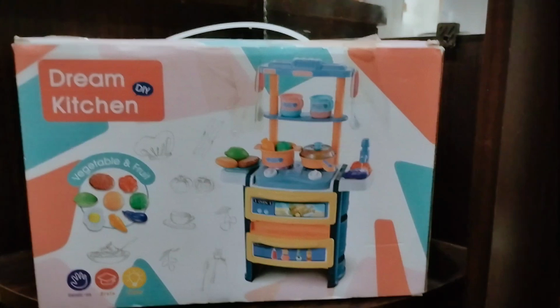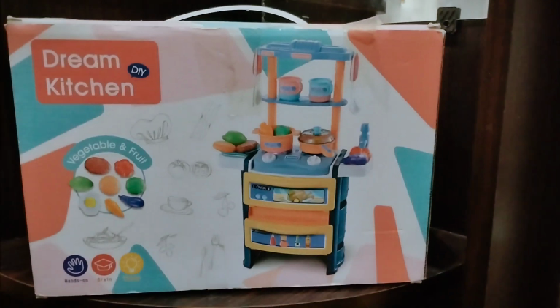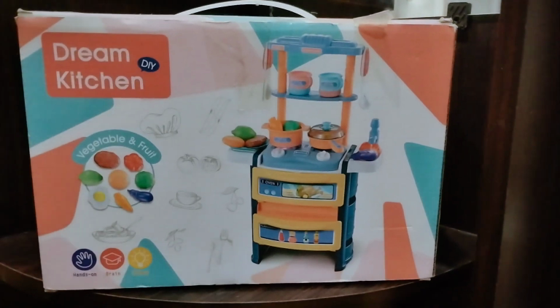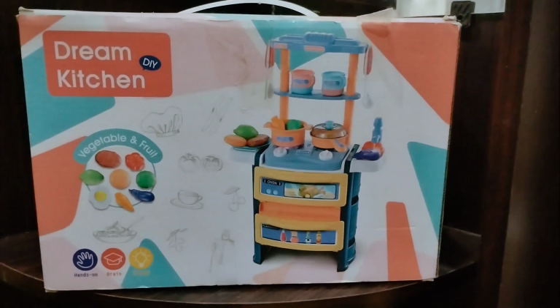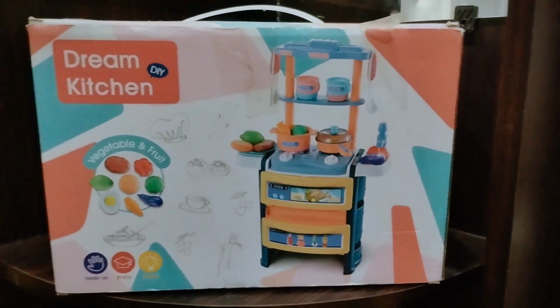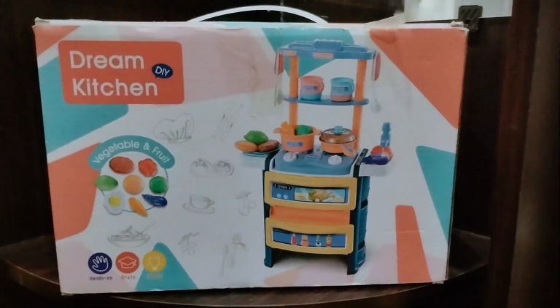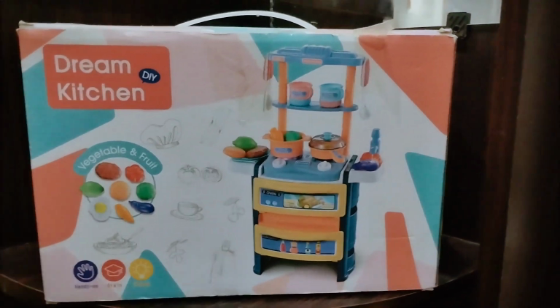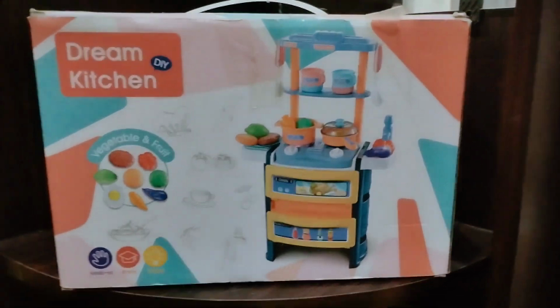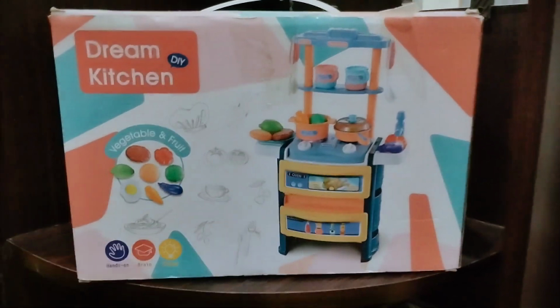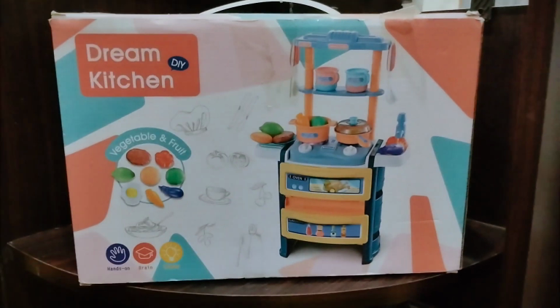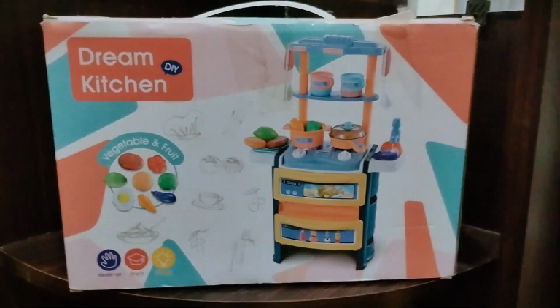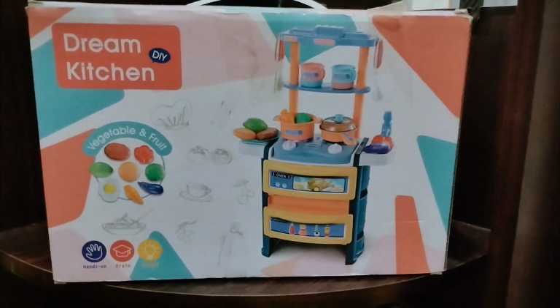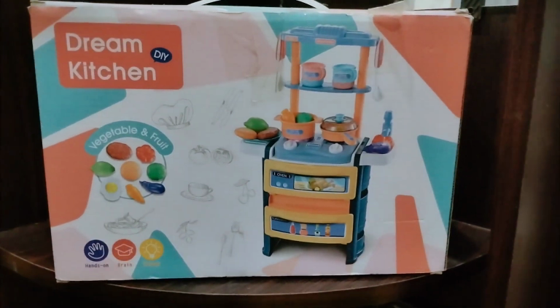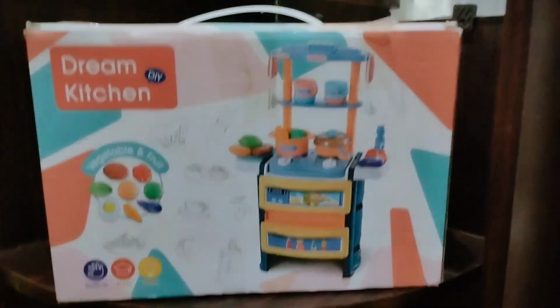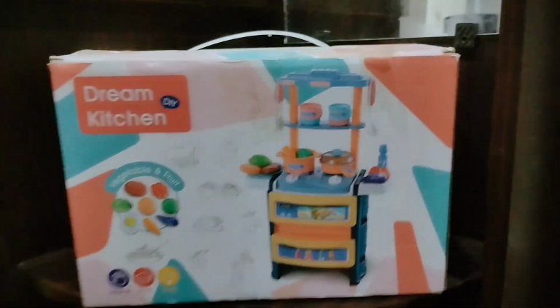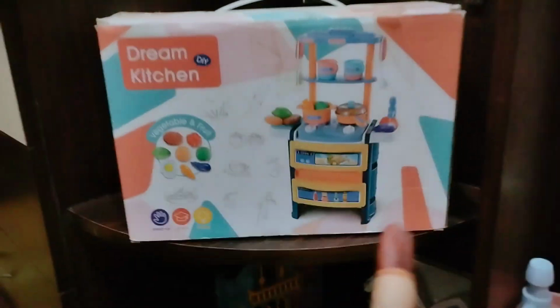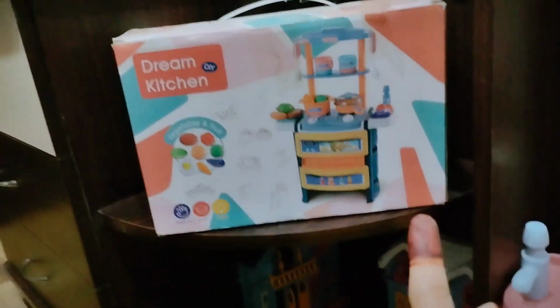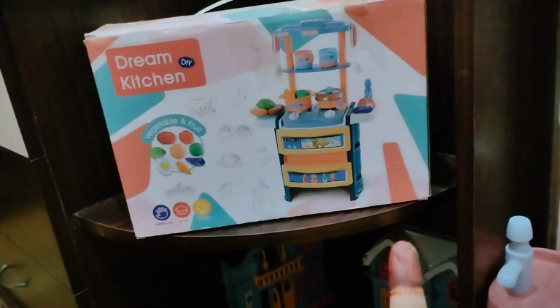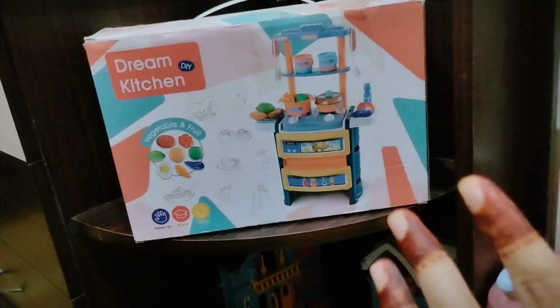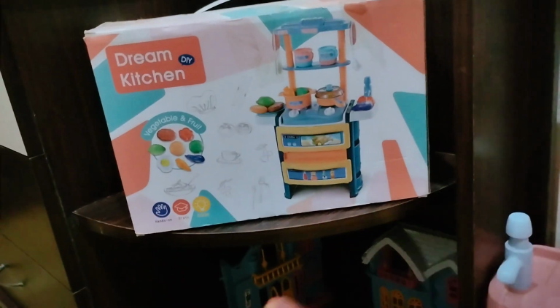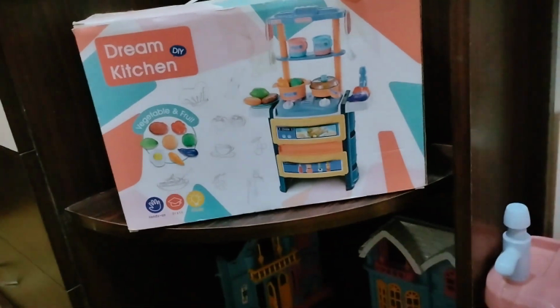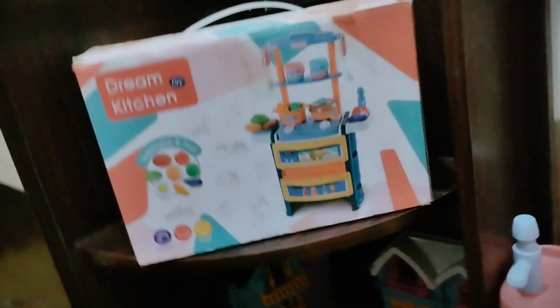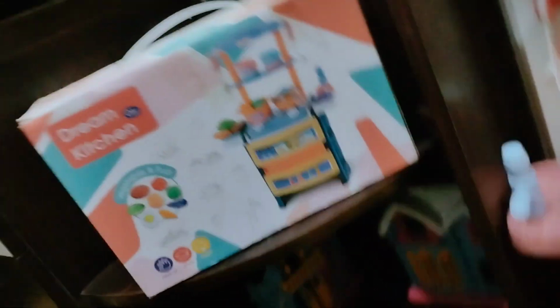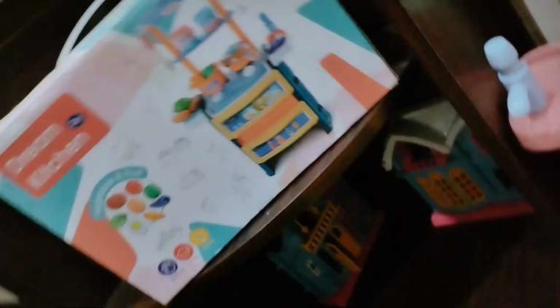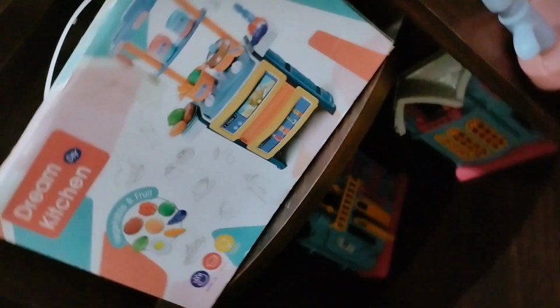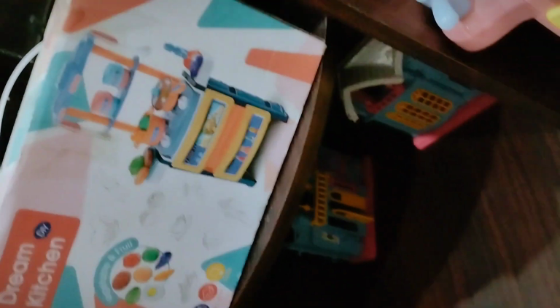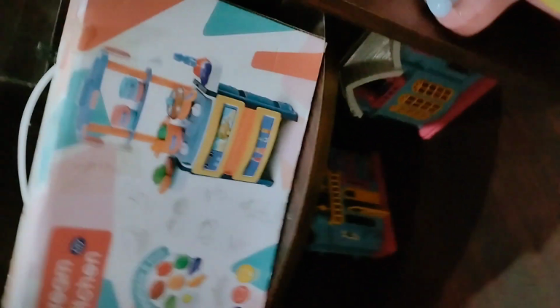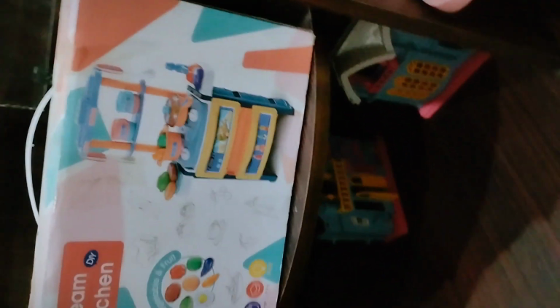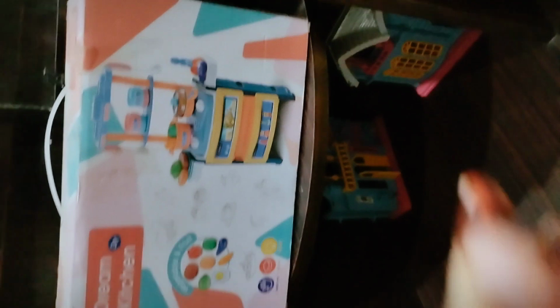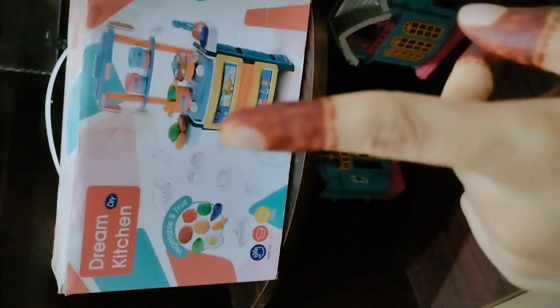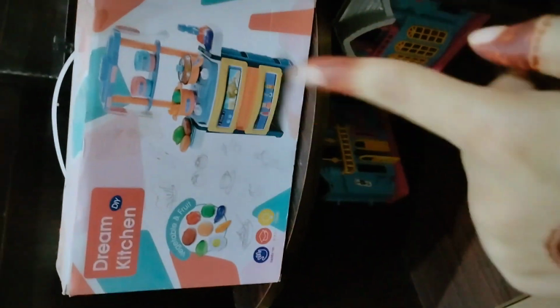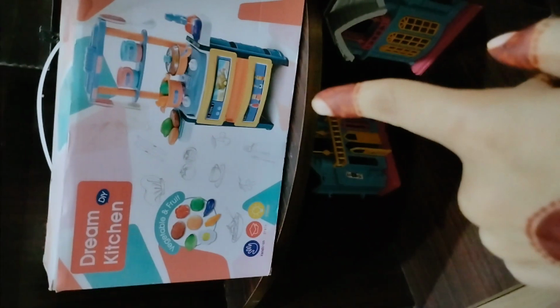Asalaamu alaykum, what are you doing? All TikToks will be very happy. If a day I haven't done a video yet, so I thought that I will give you a review today.